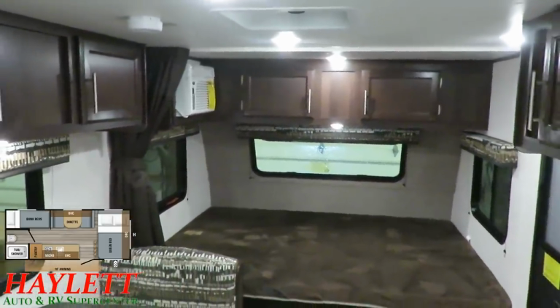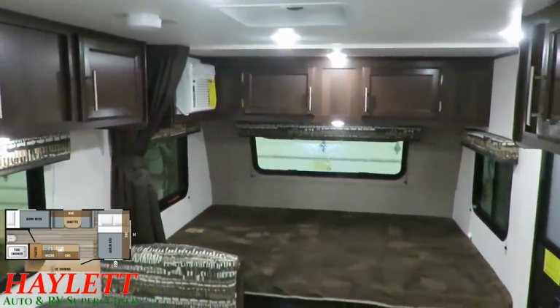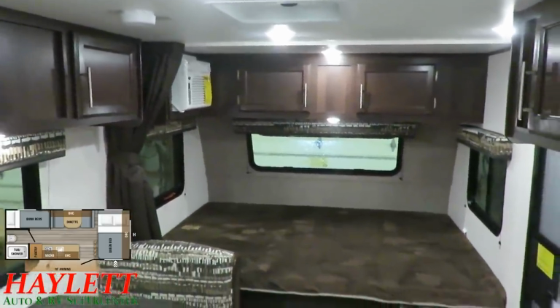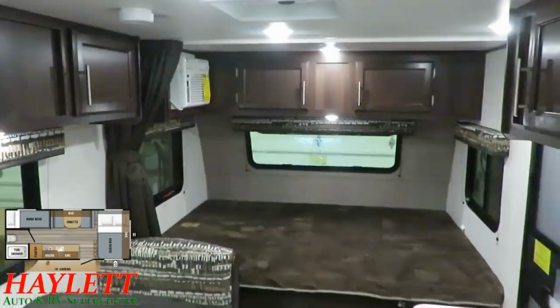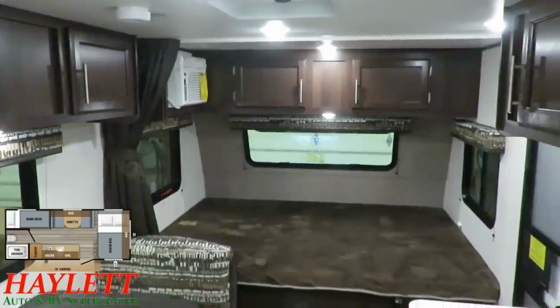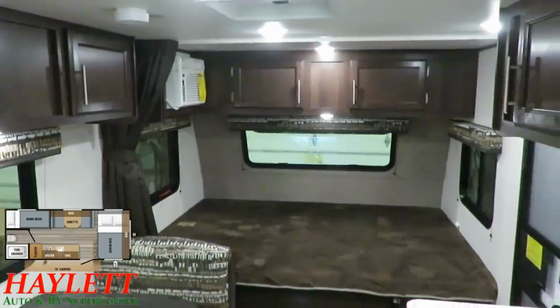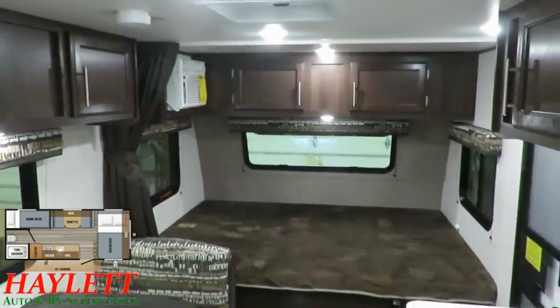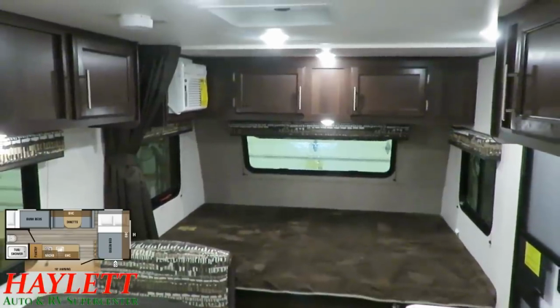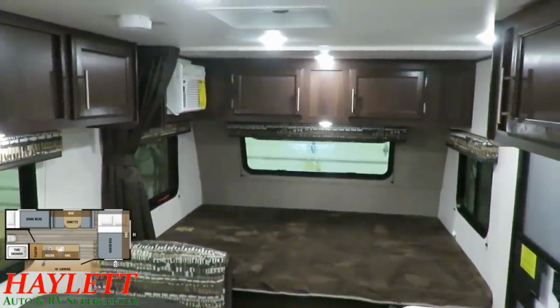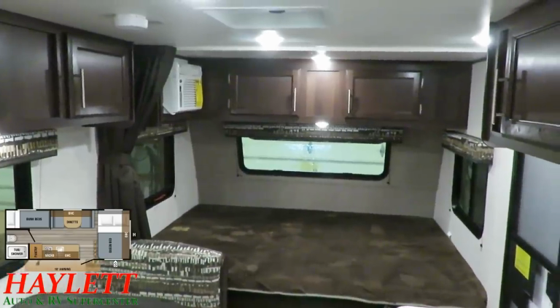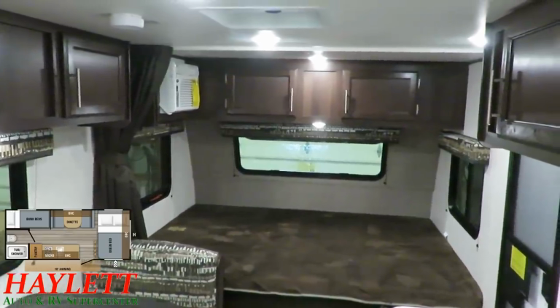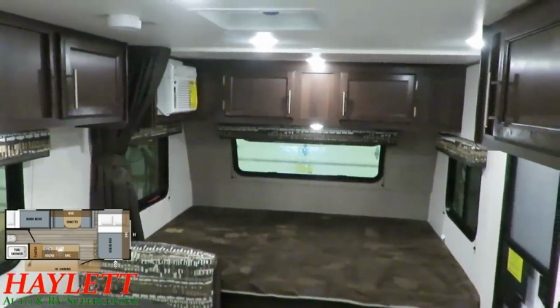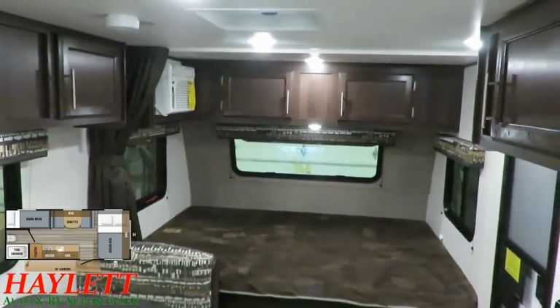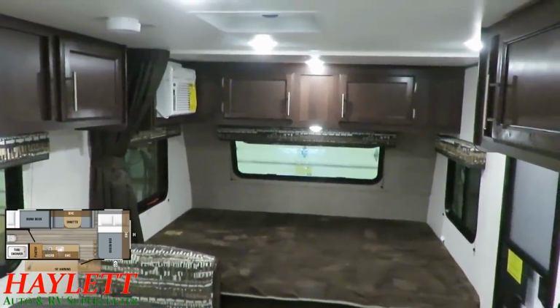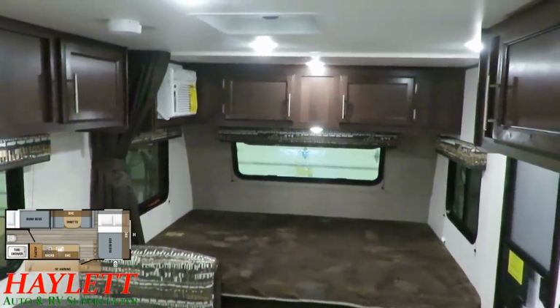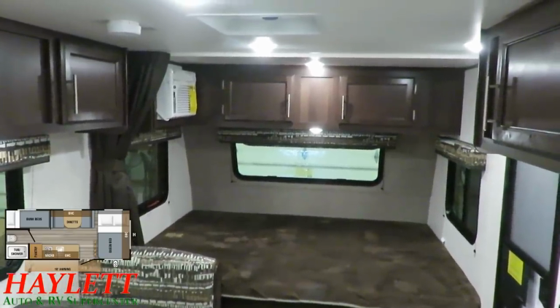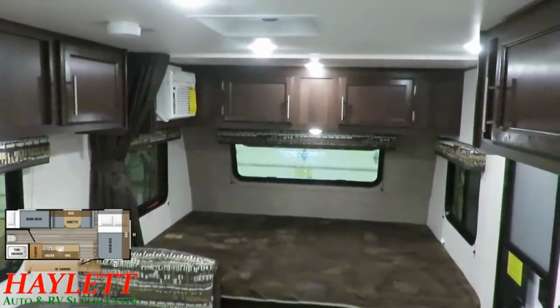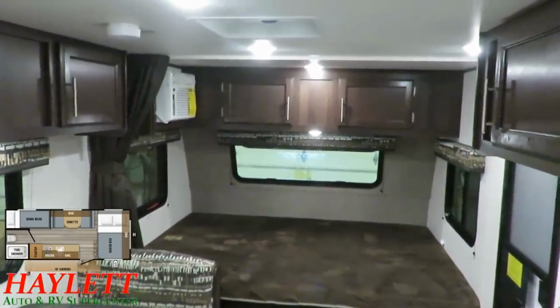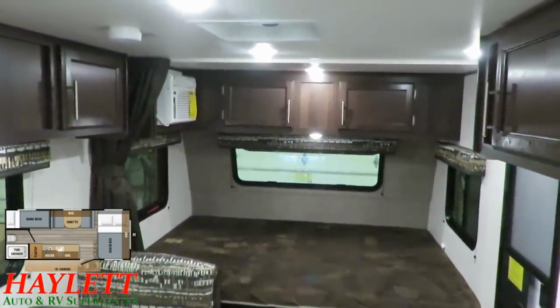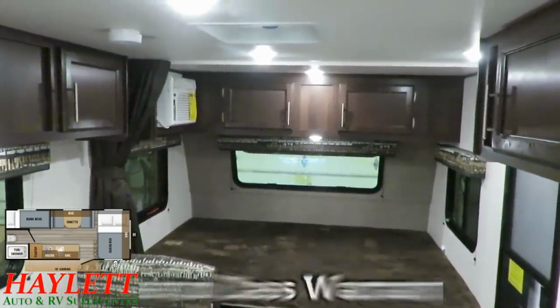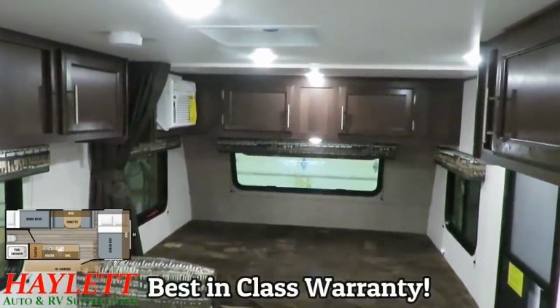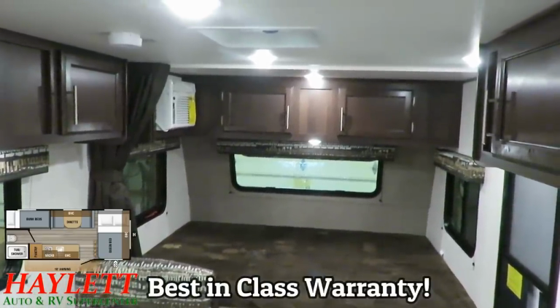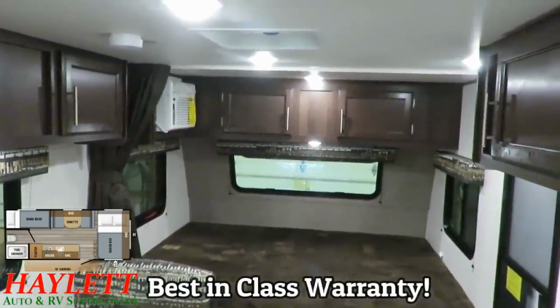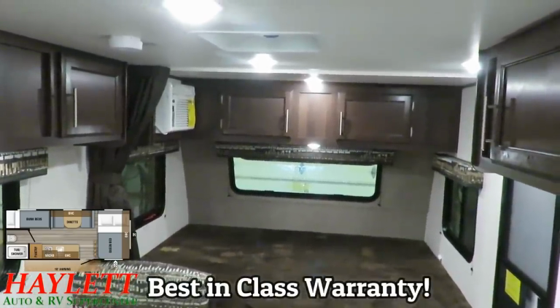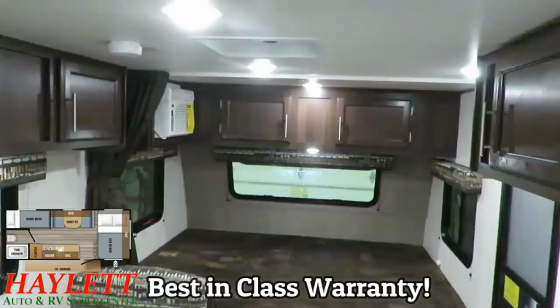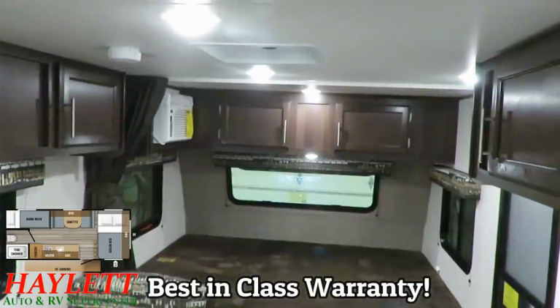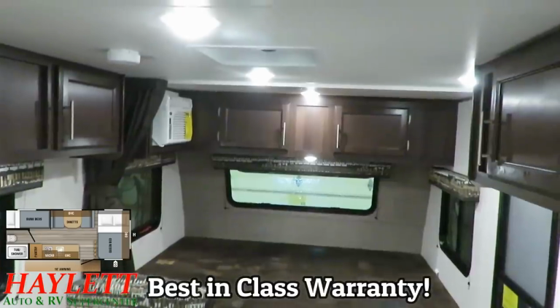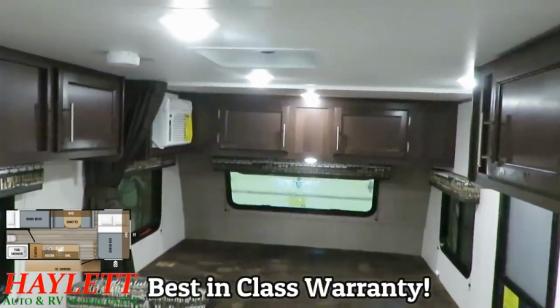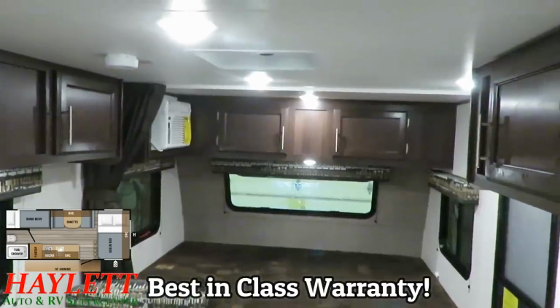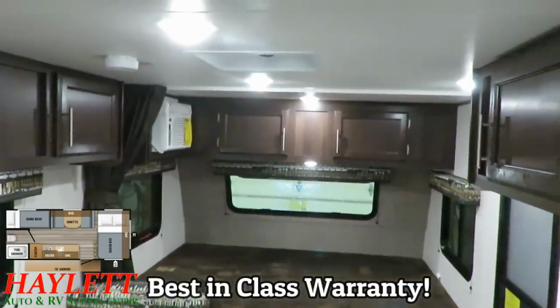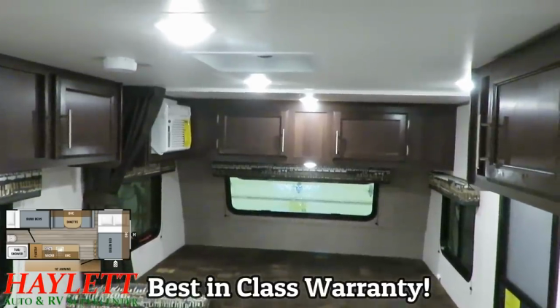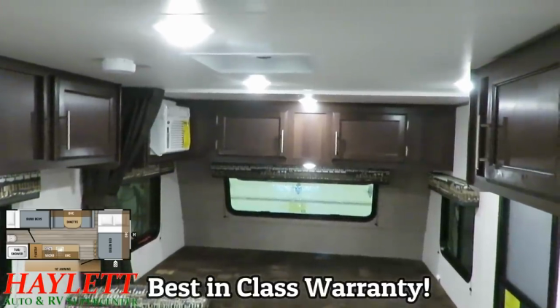In this class and category, I don't know of anyone else that matches Jayco's warranty. Their two-year bumper-to-hitch warranty is pretty much unparalleled in that regard.